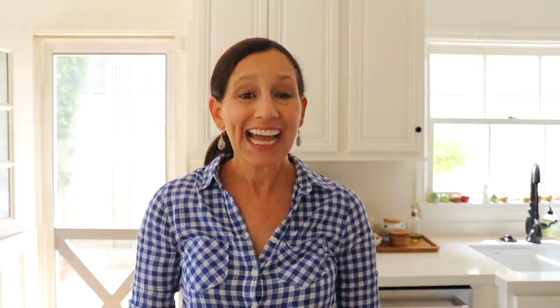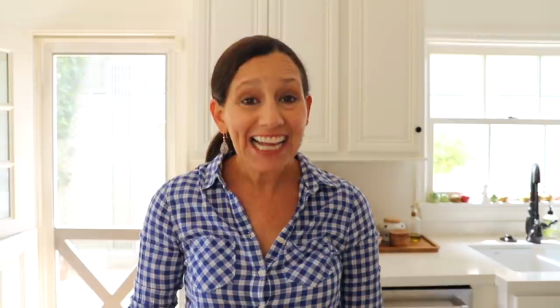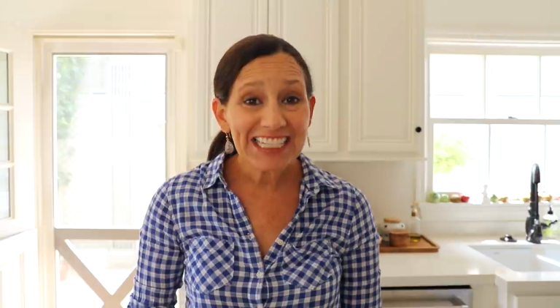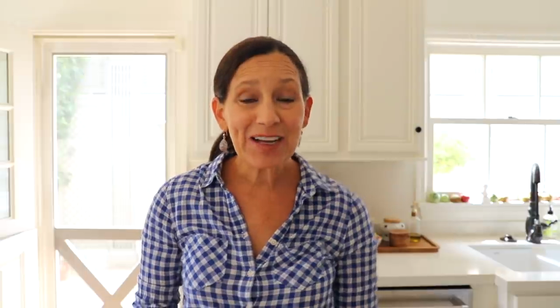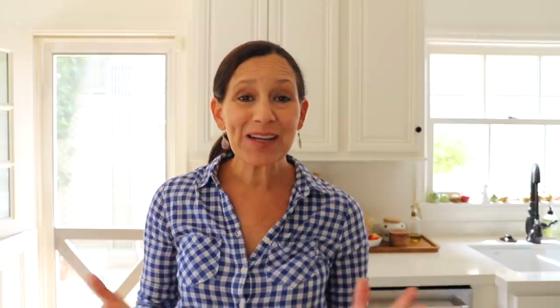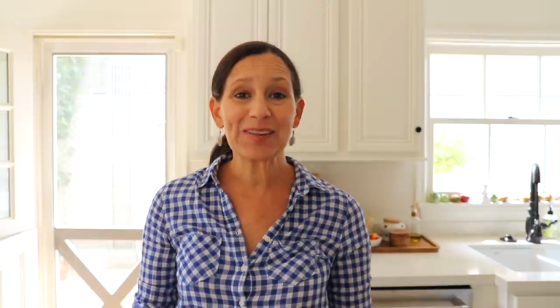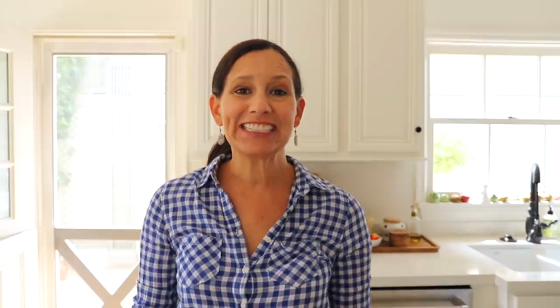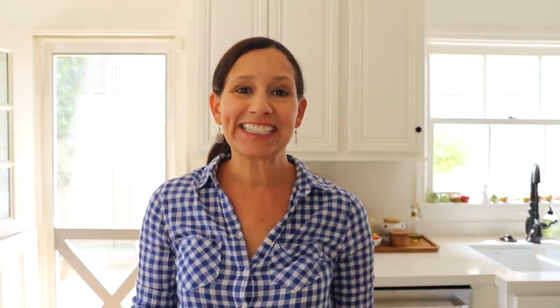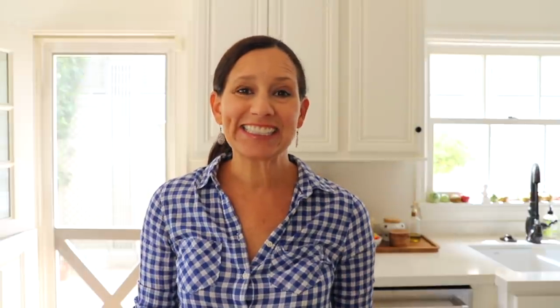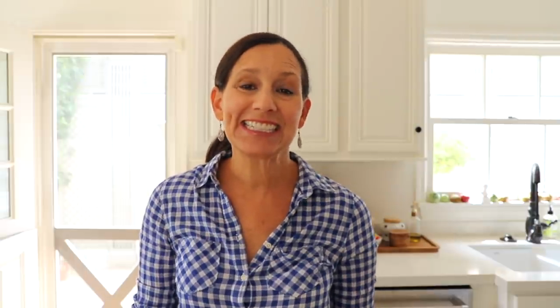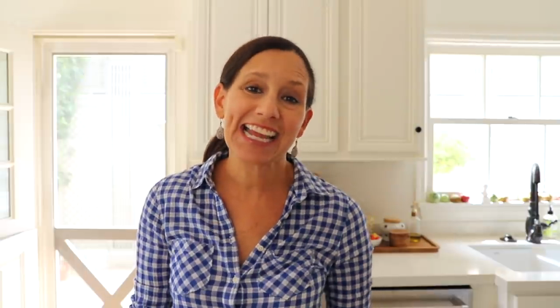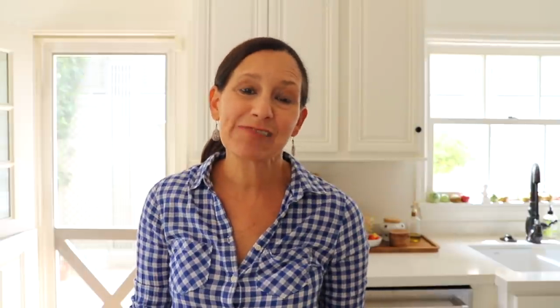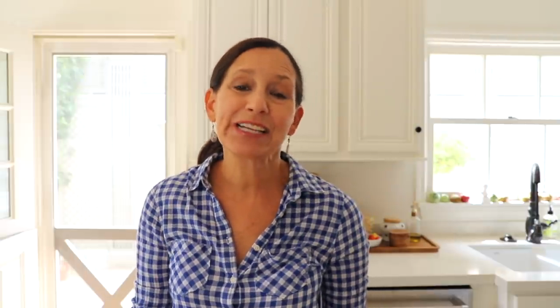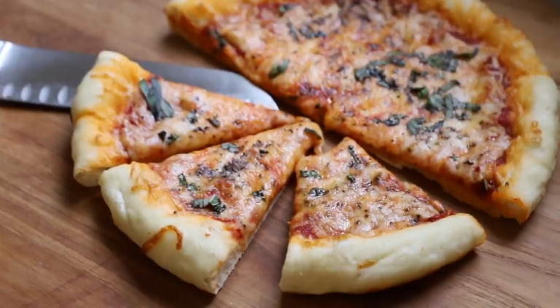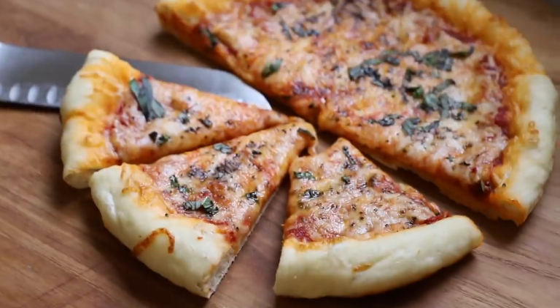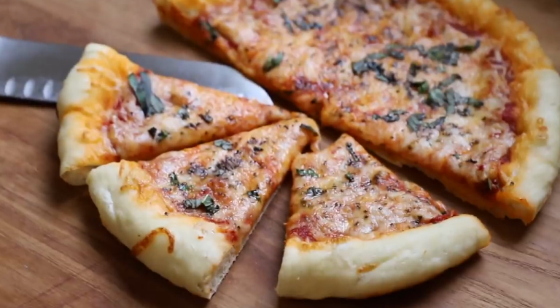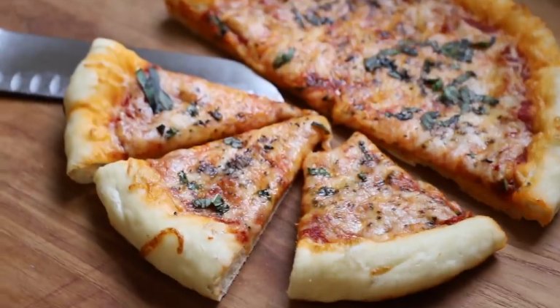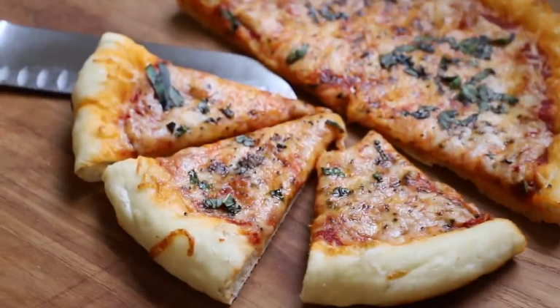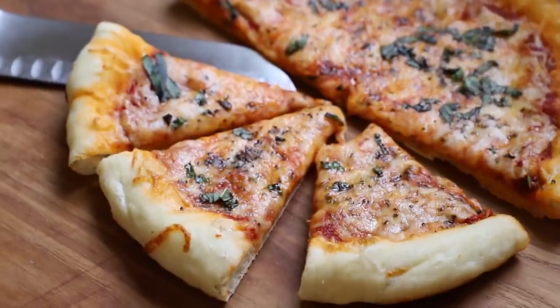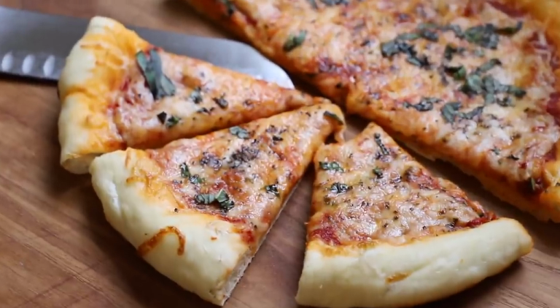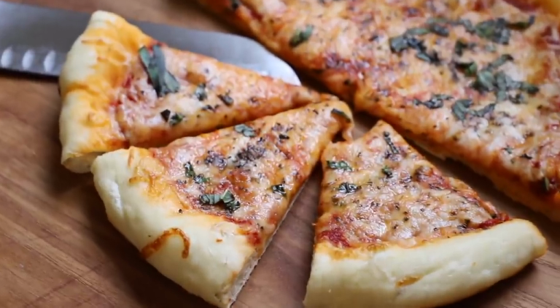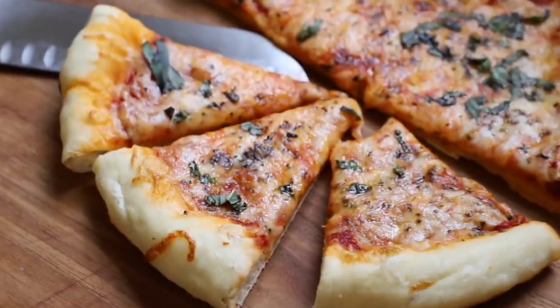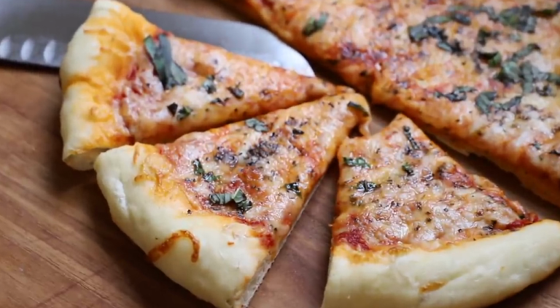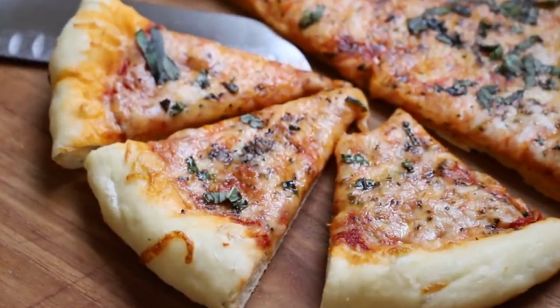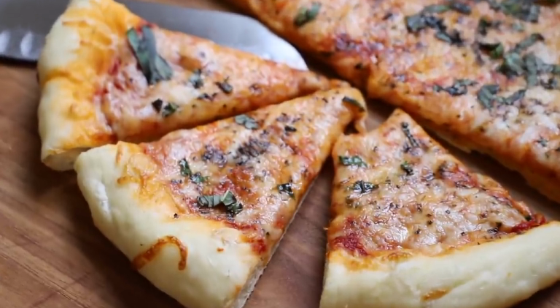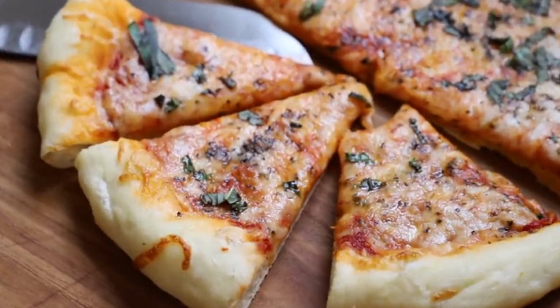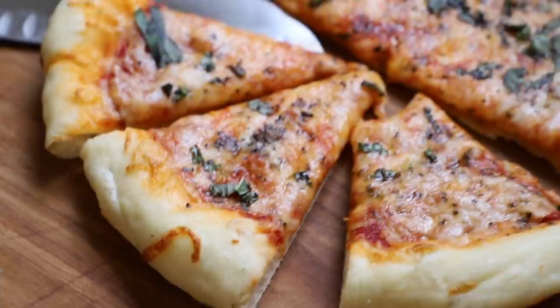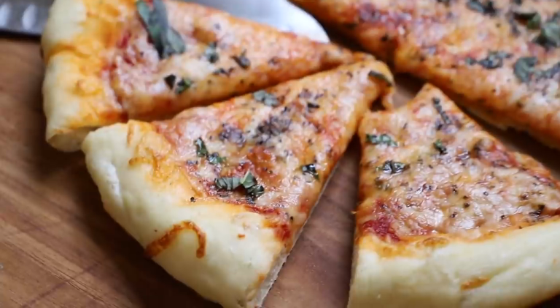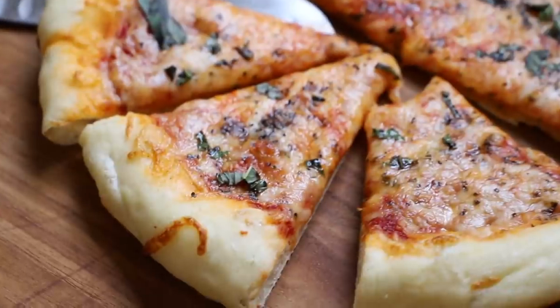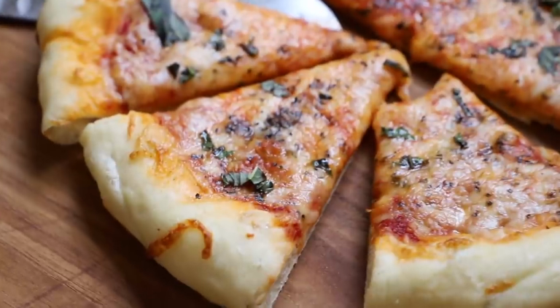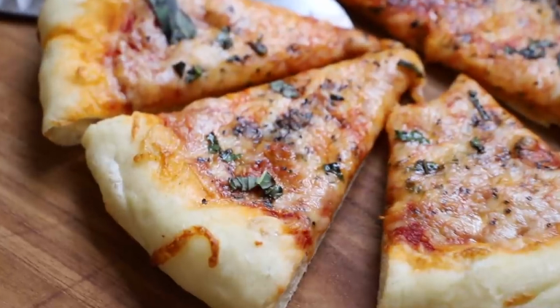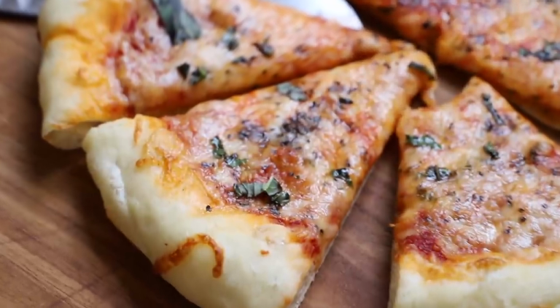Hi guys, welcome back to my channel. Today we are making homemade pizza. There is nothing more delicious or easy.